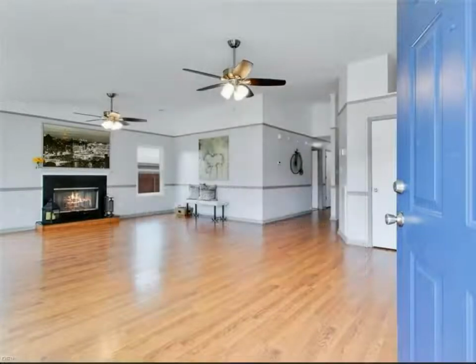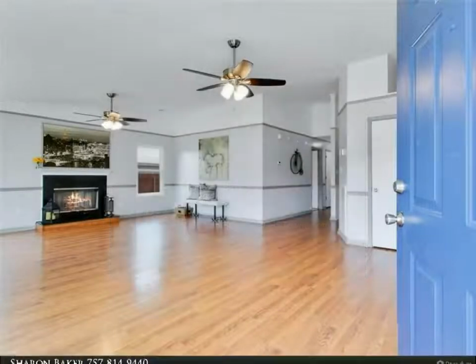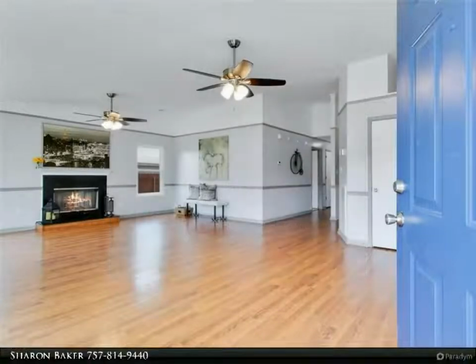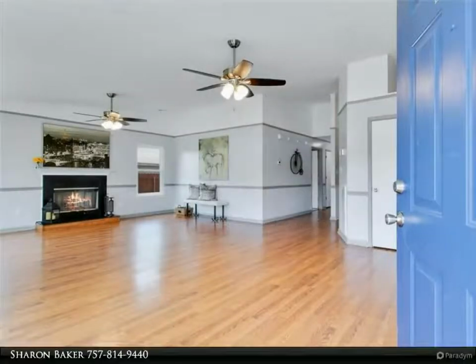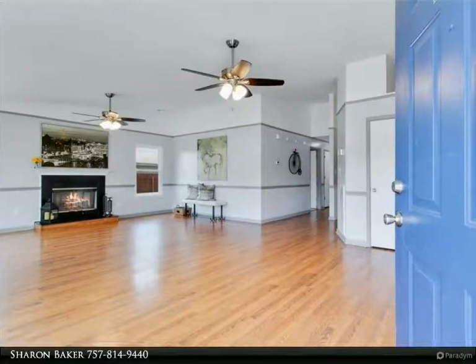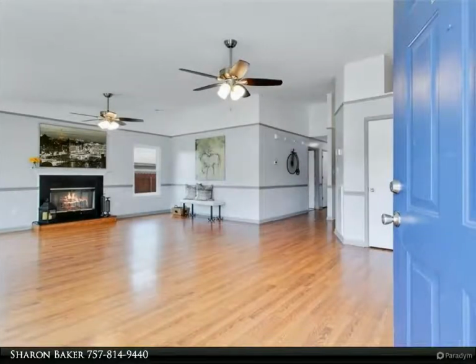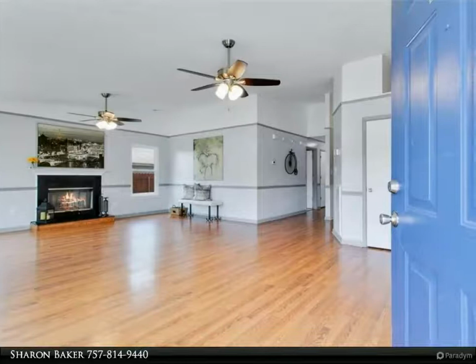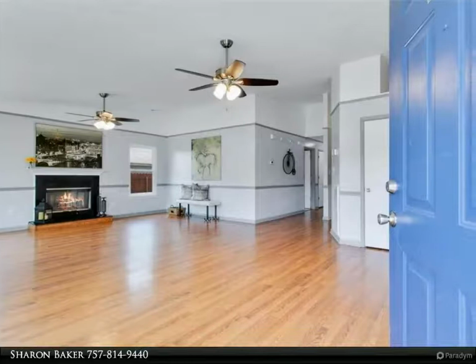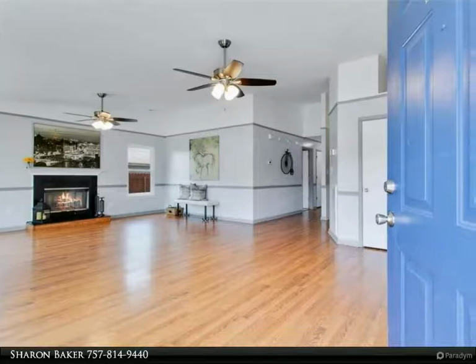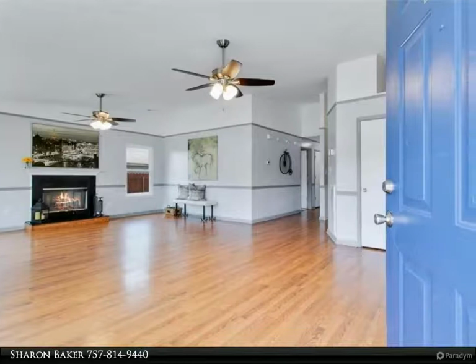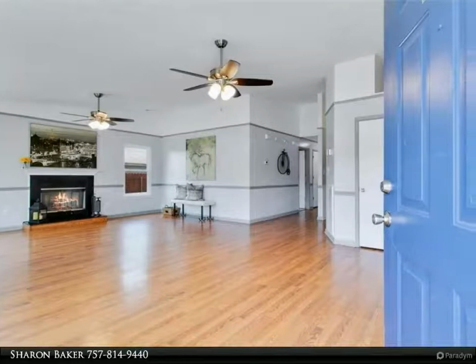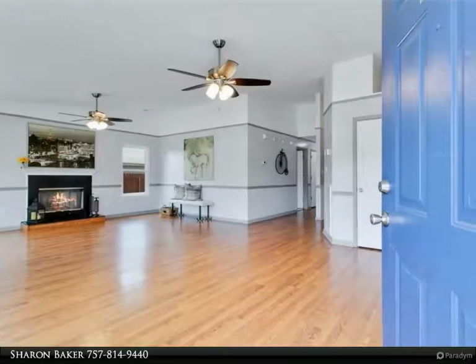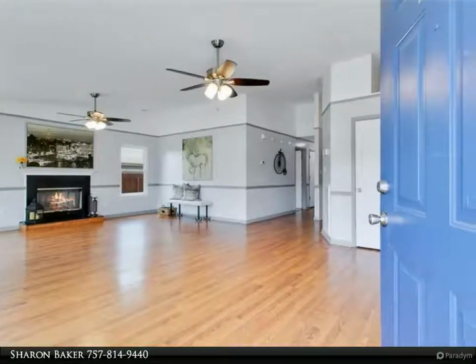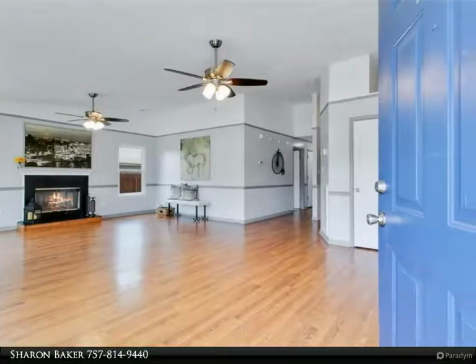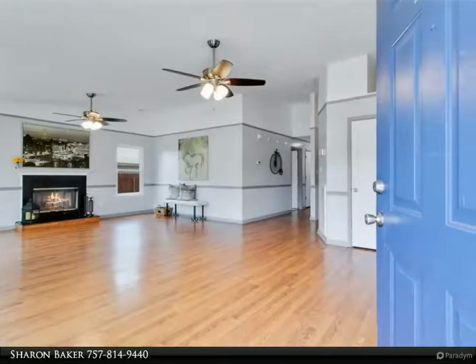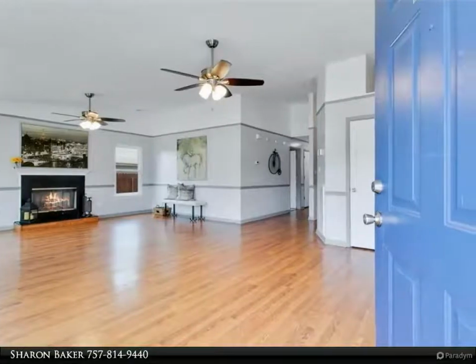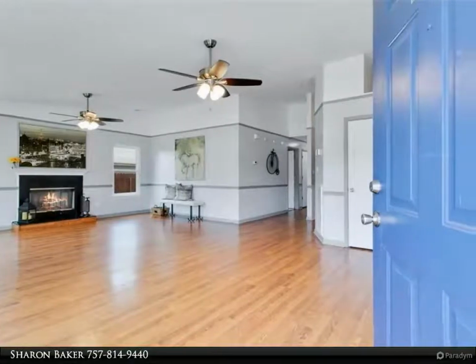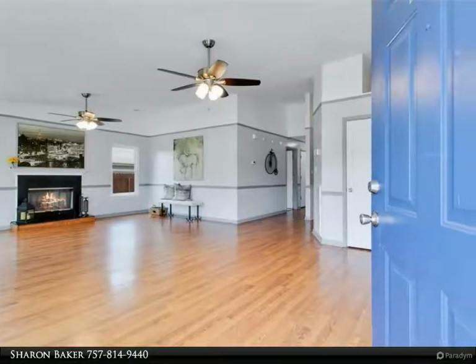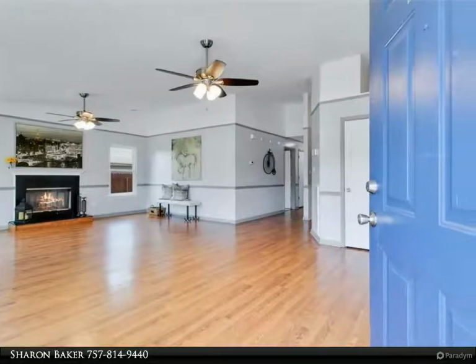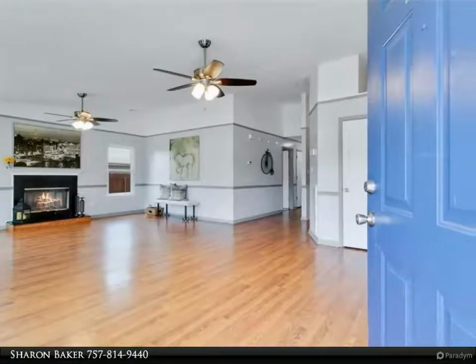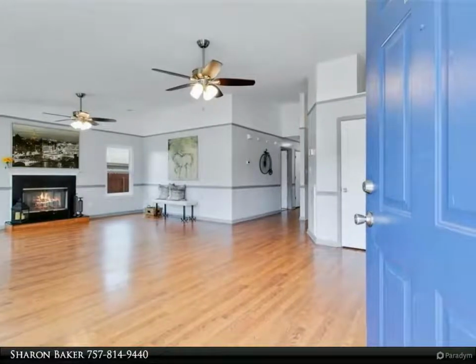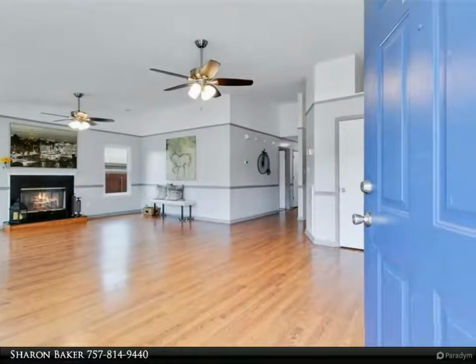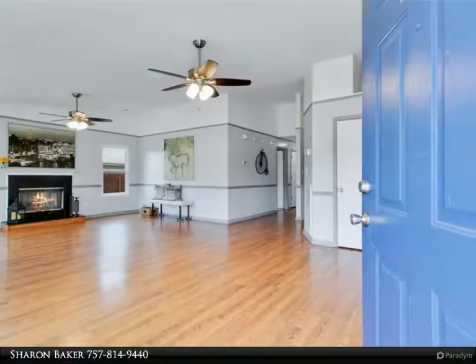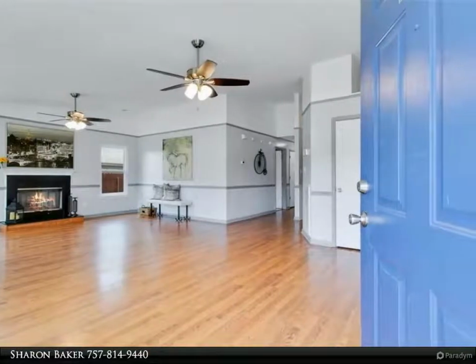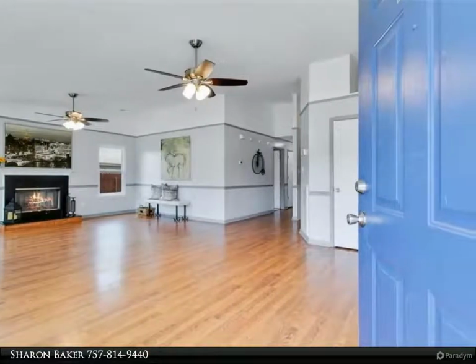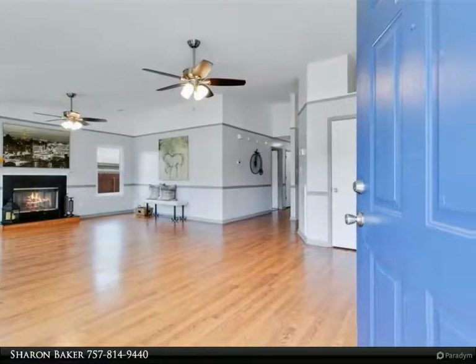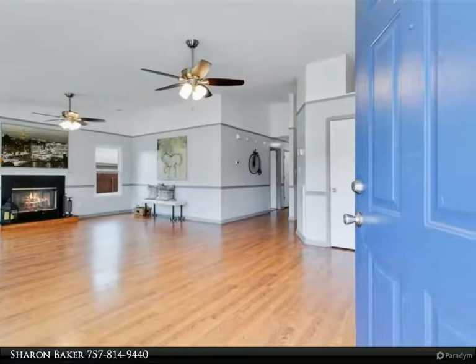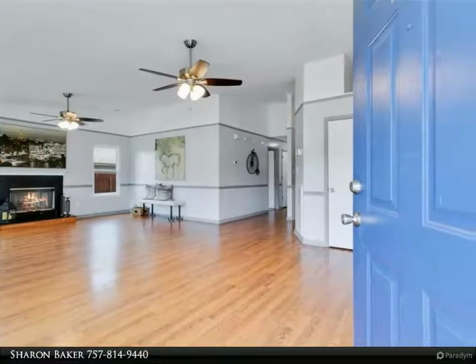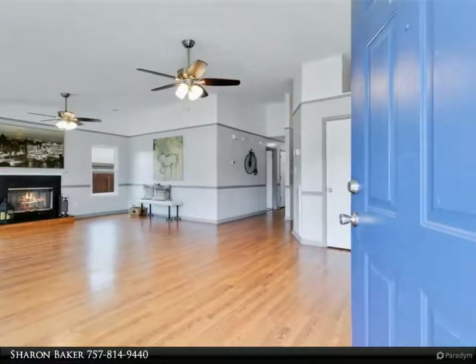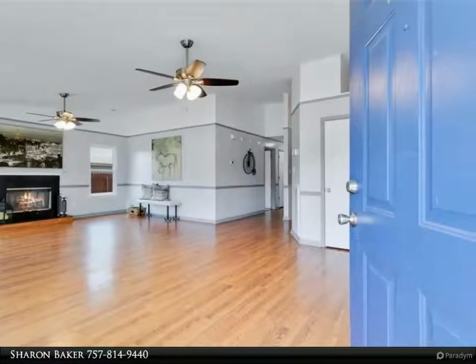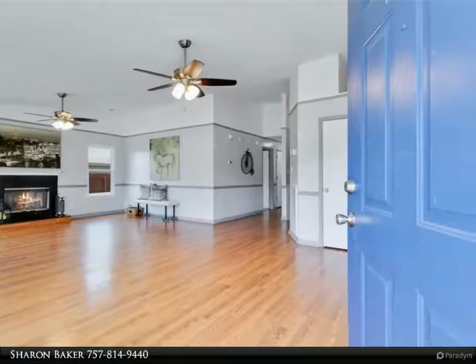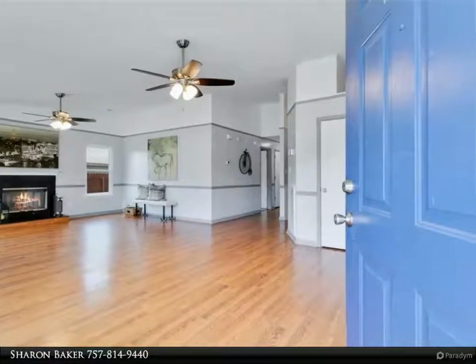This Berkshire Hathaway Home Services Town Realty property video is presented by Sharon Baker.